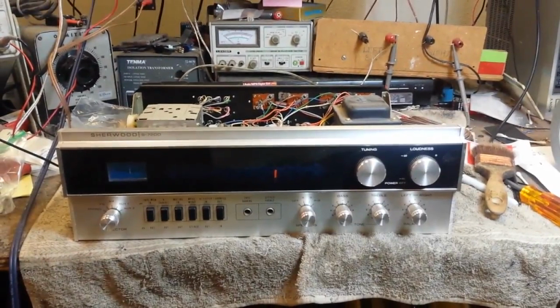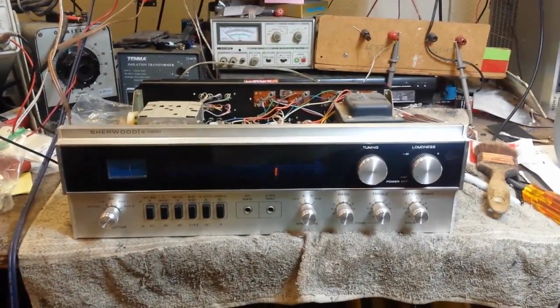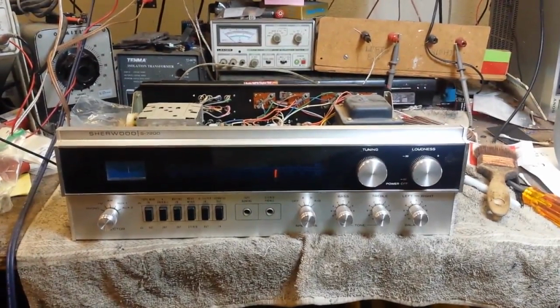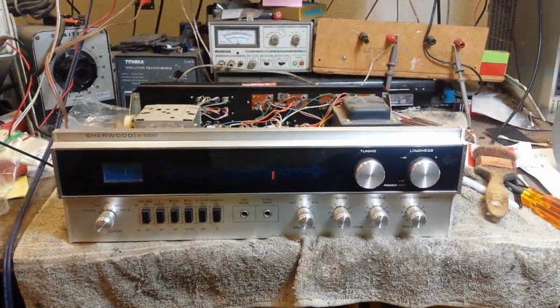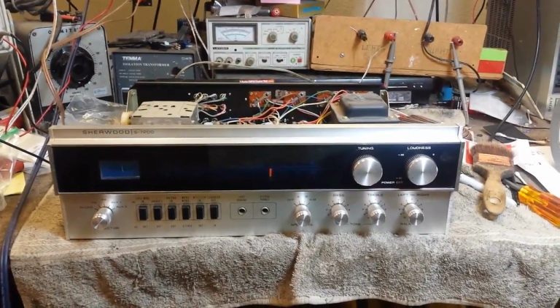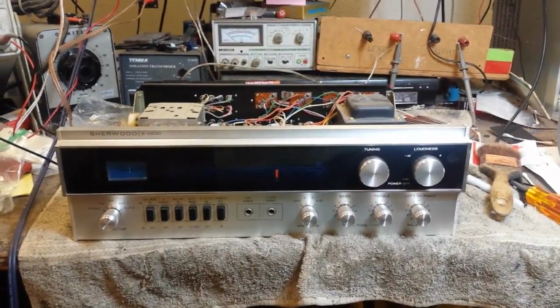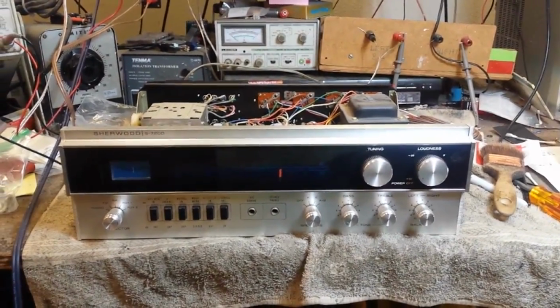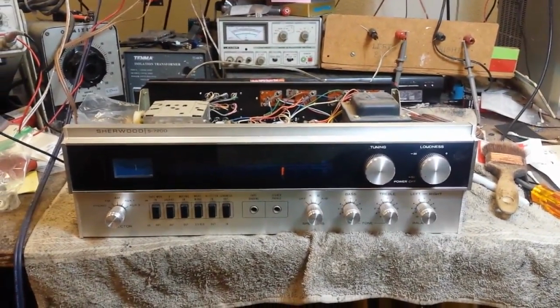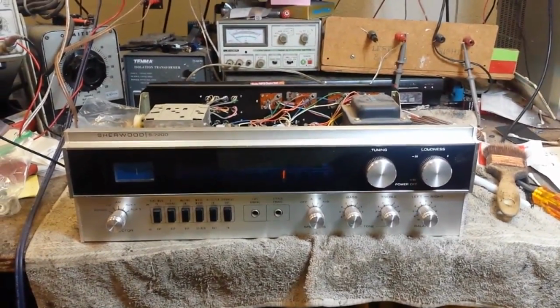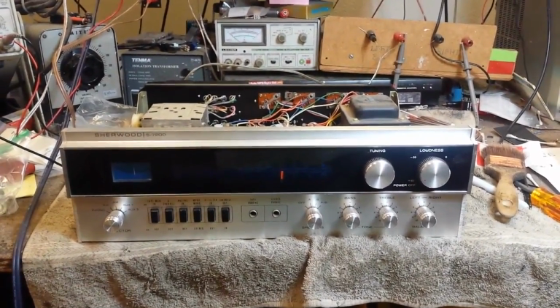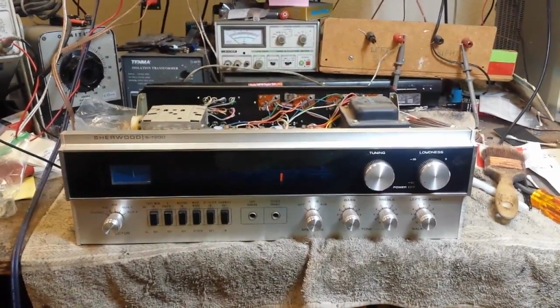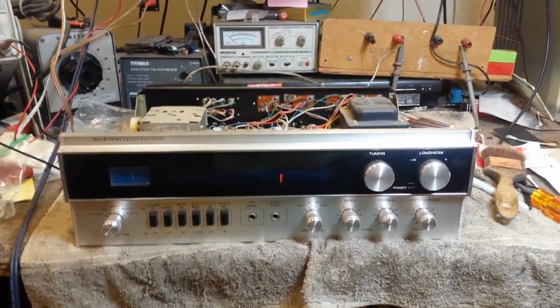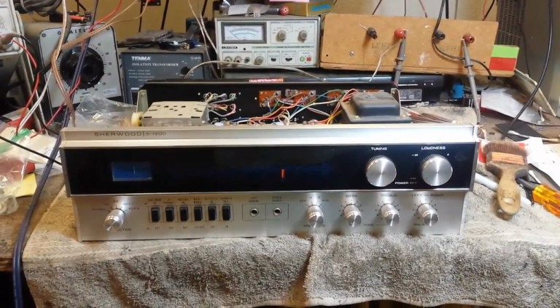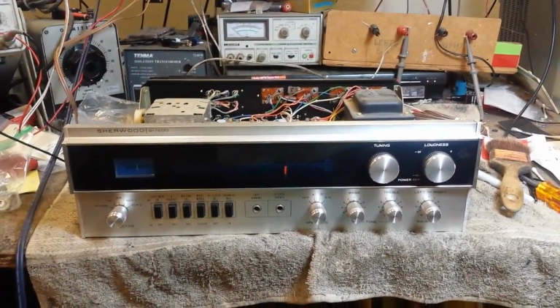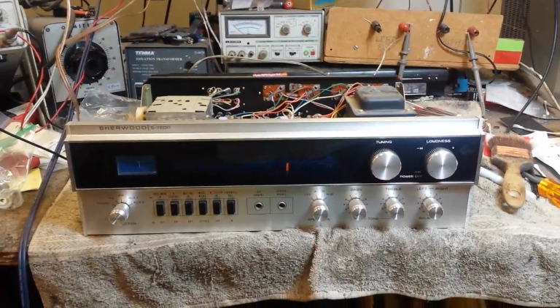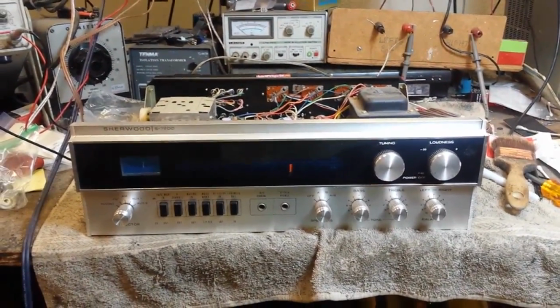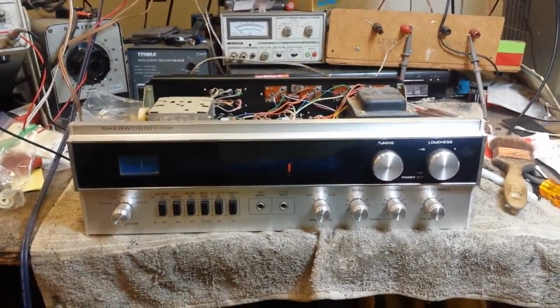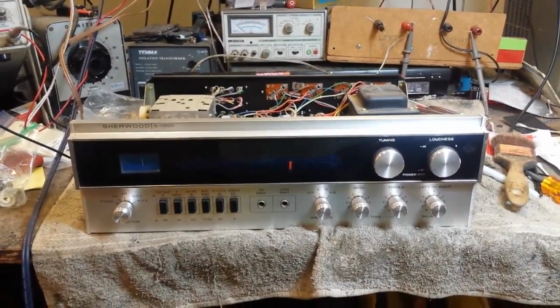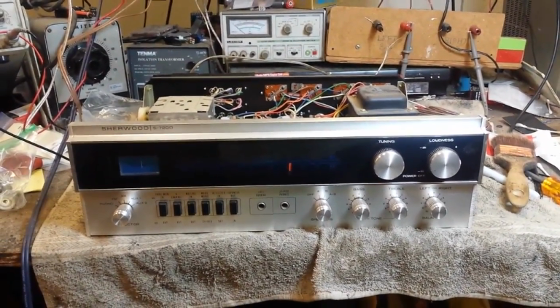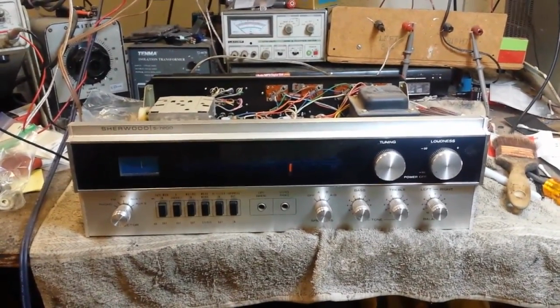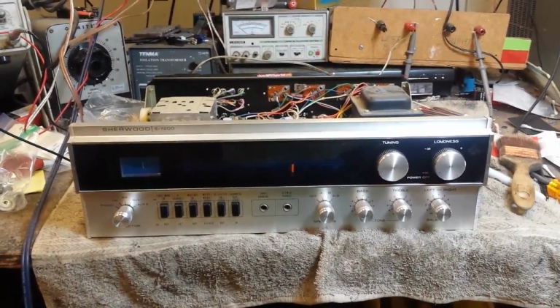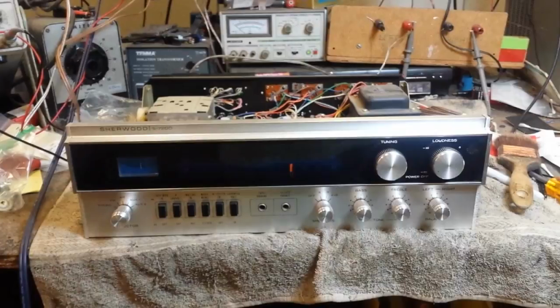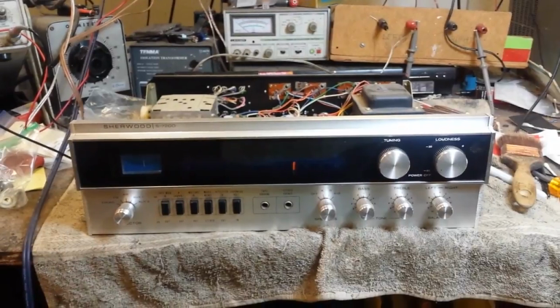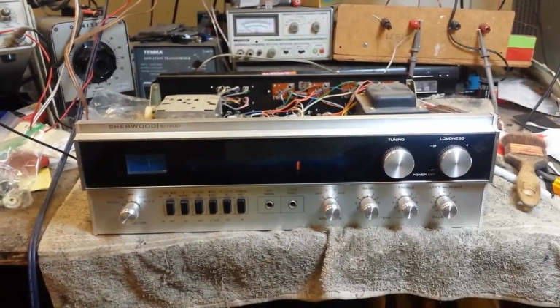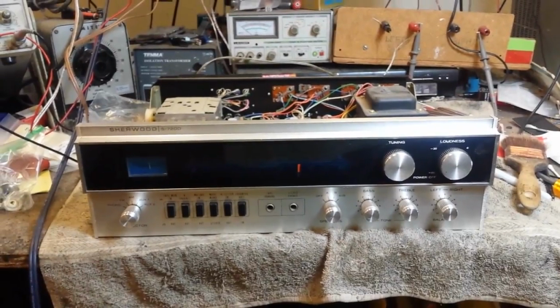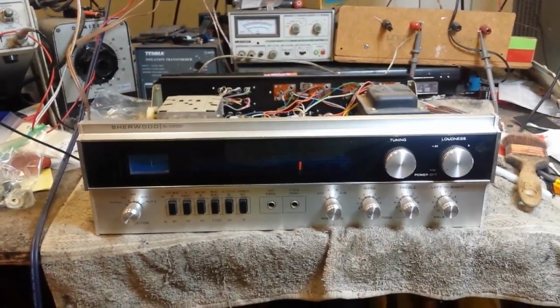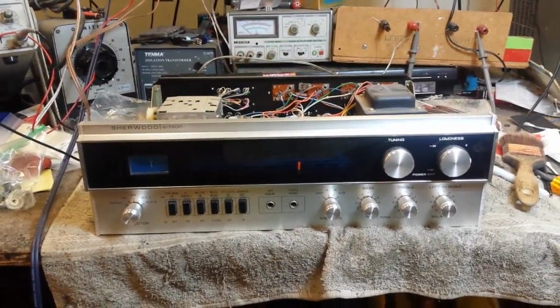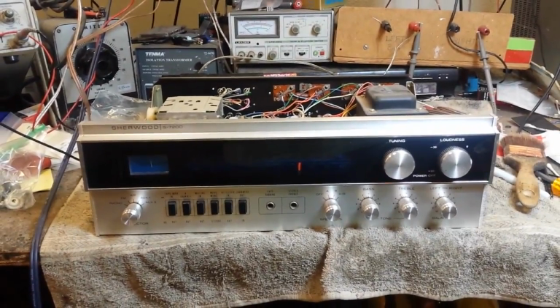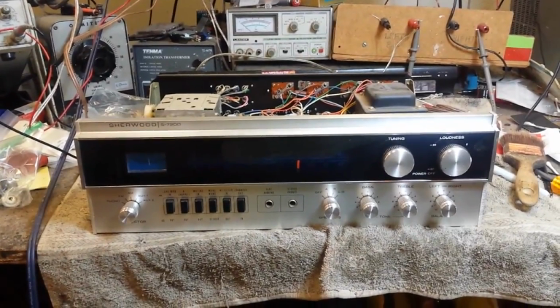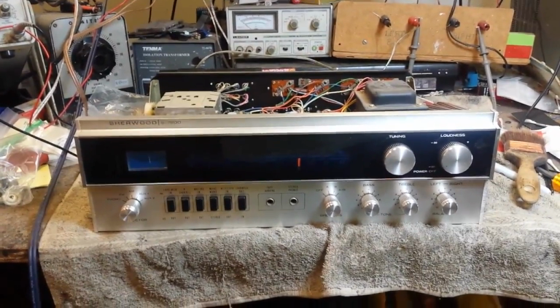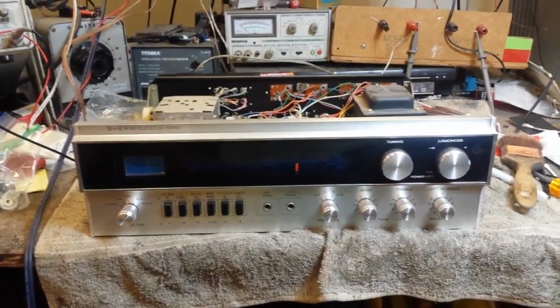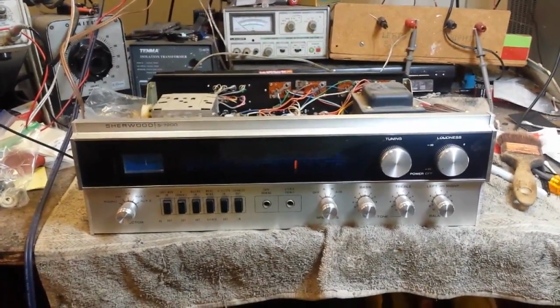Hey YouTube, JP Dillon. This is going to be part two of servicing the Sherwood S7200.